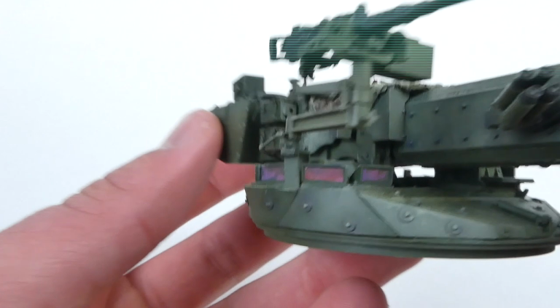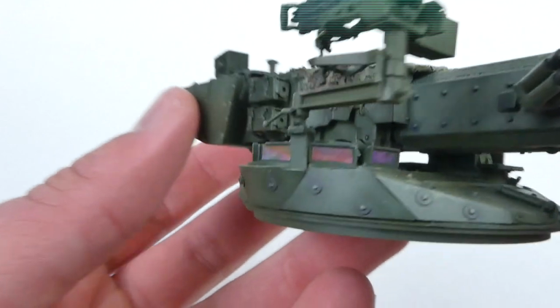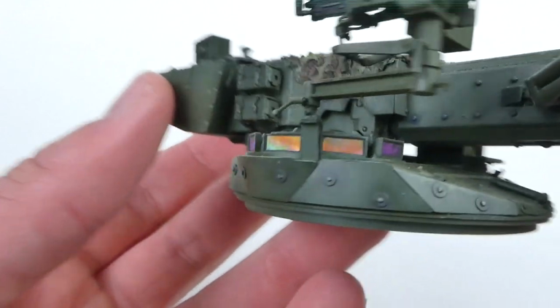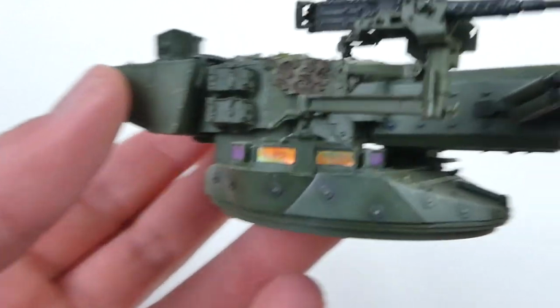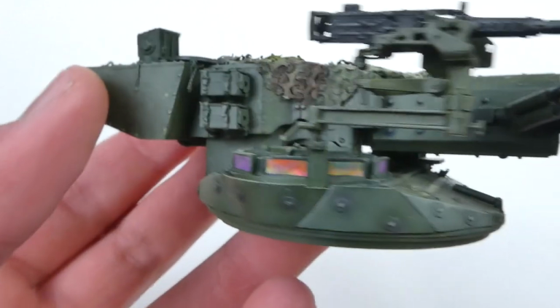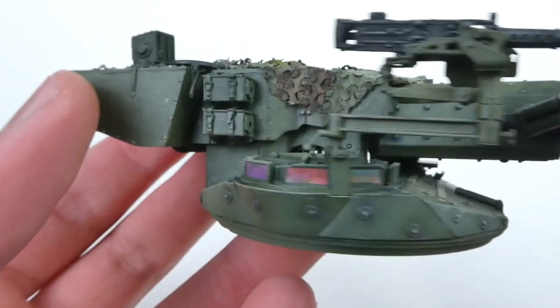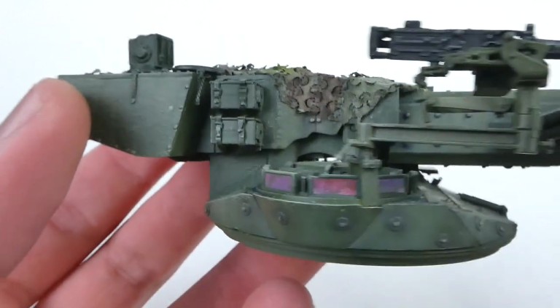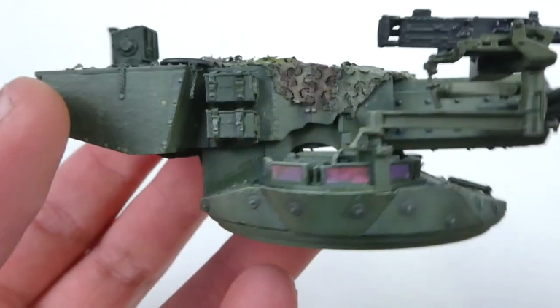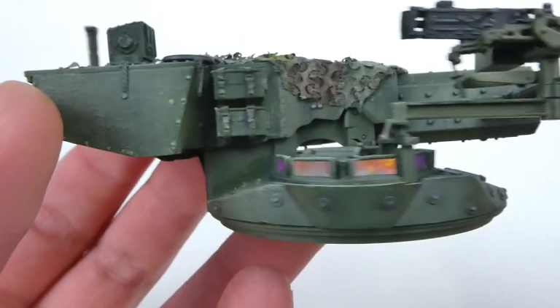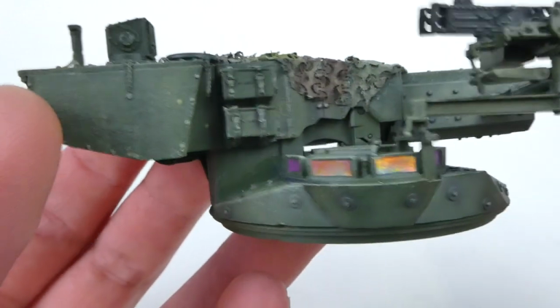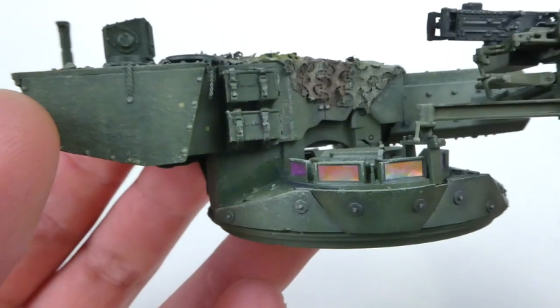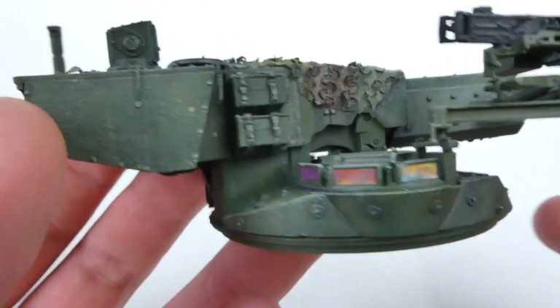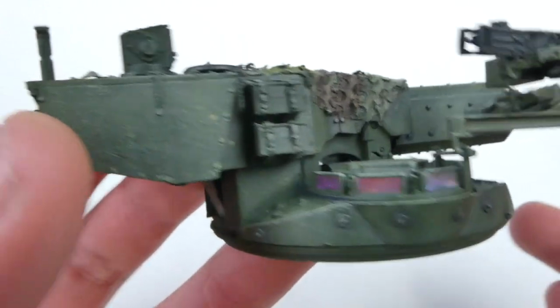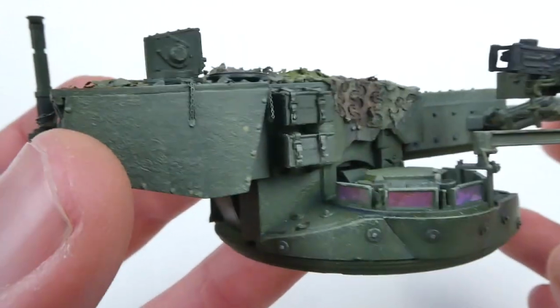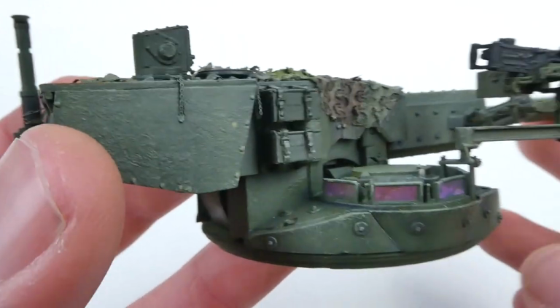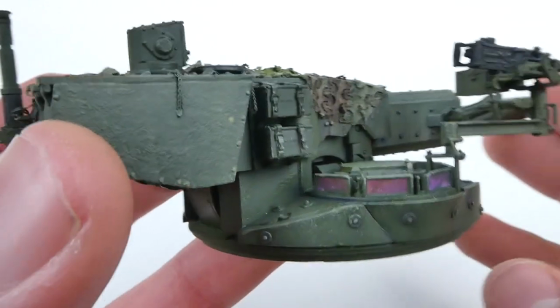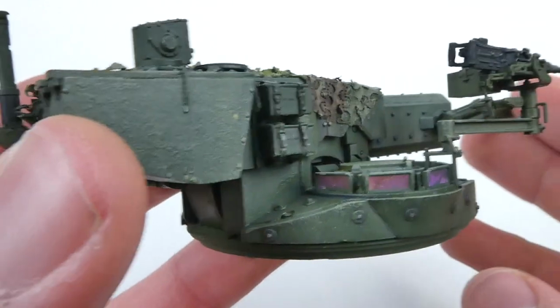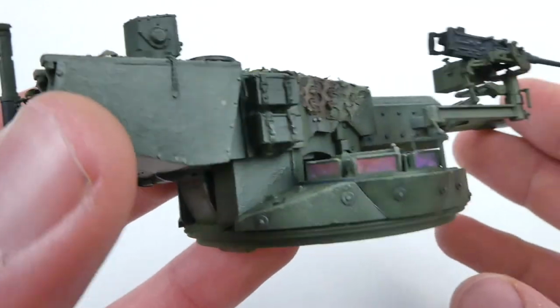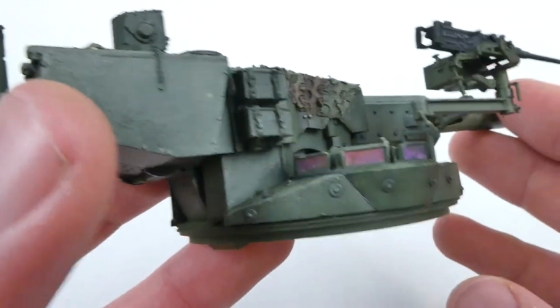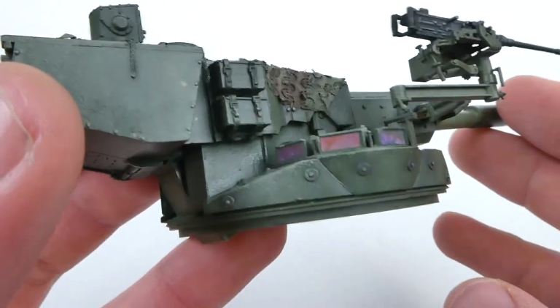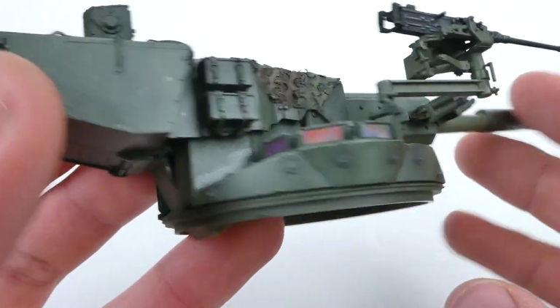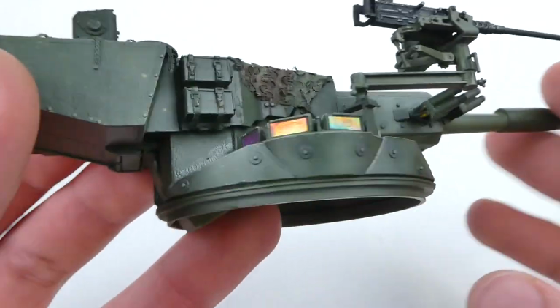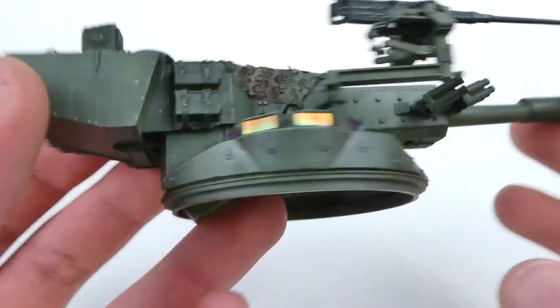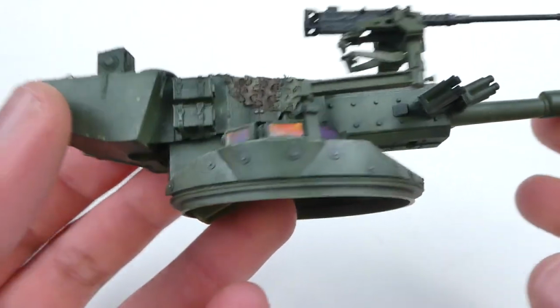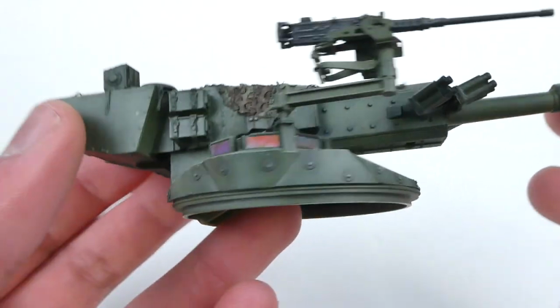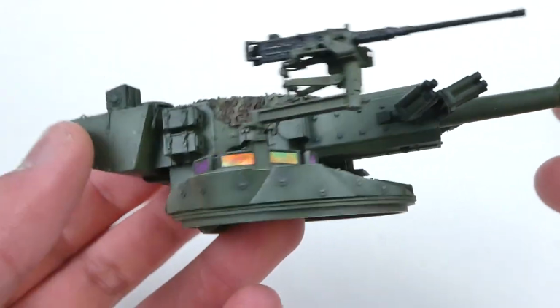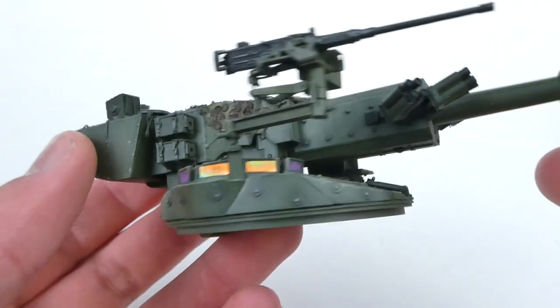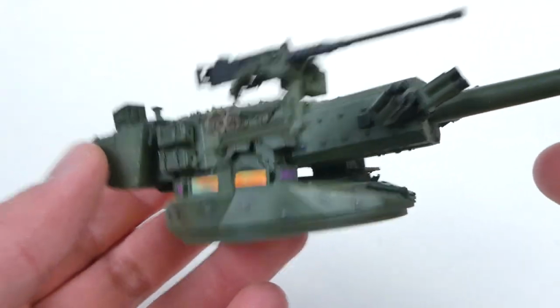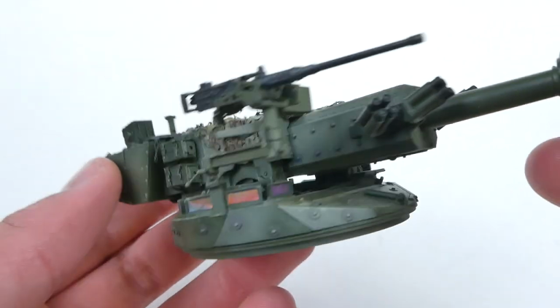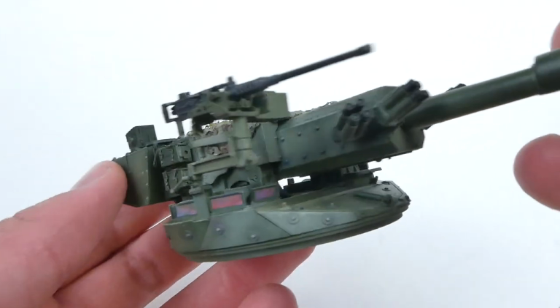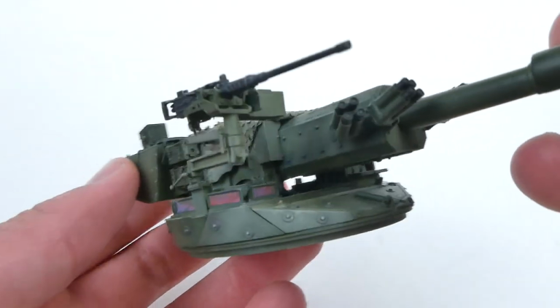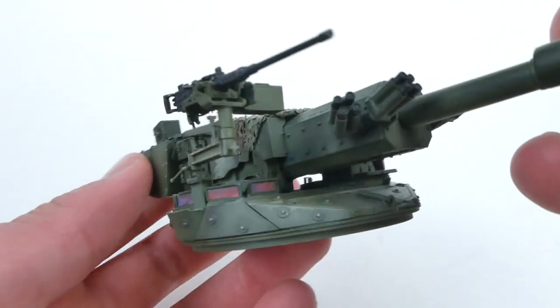Hi everyone and welcome back to Scale Studio. Today we'll be working on the periscopes and pioneer tools on the Striker.